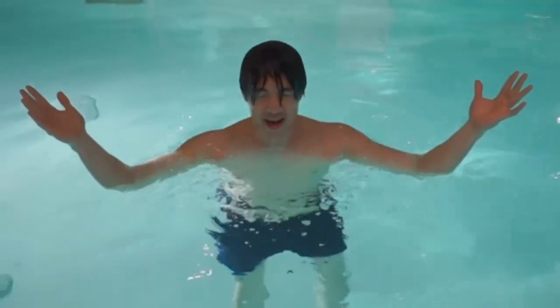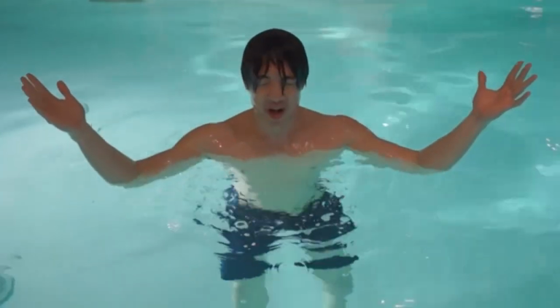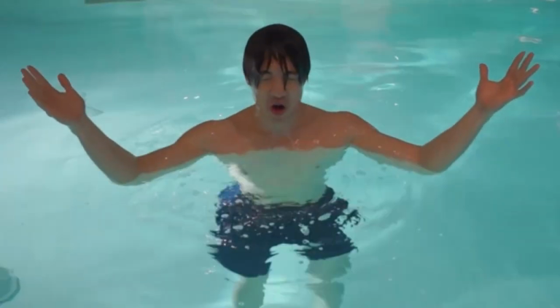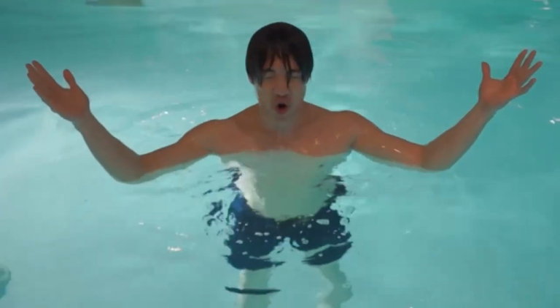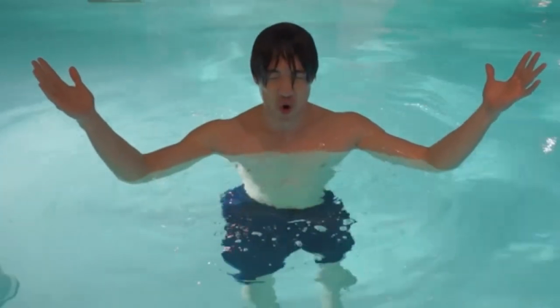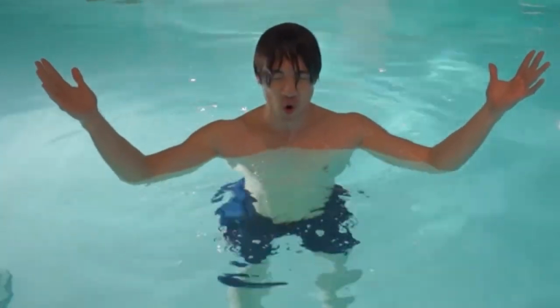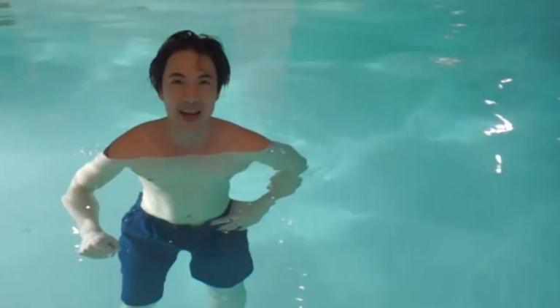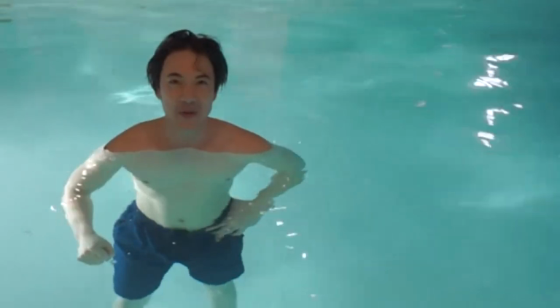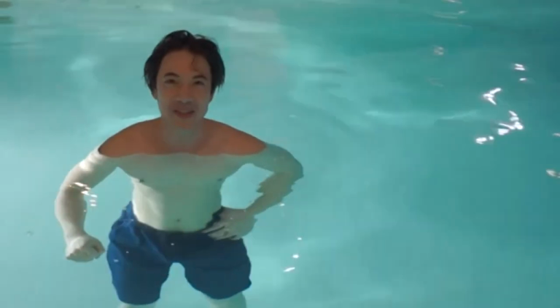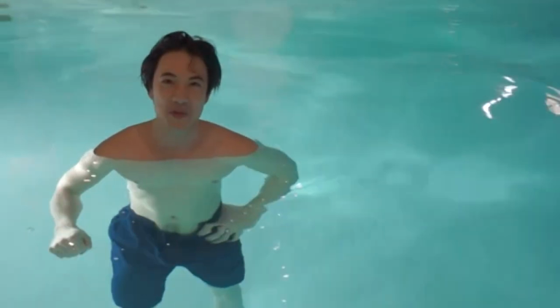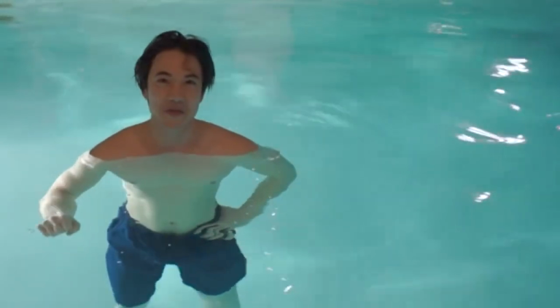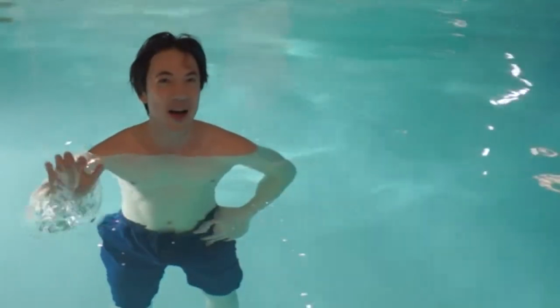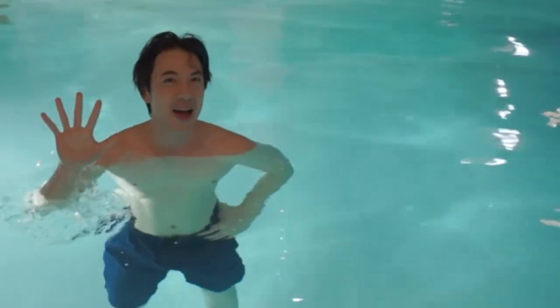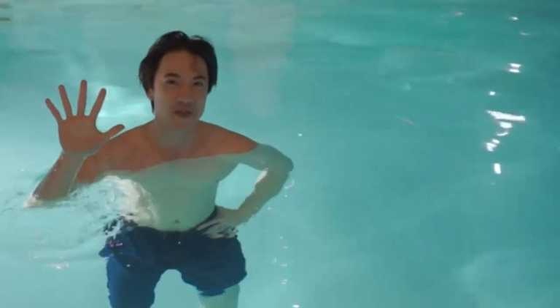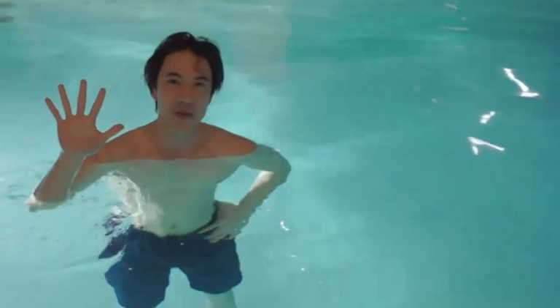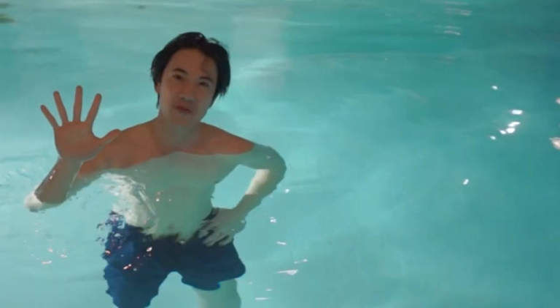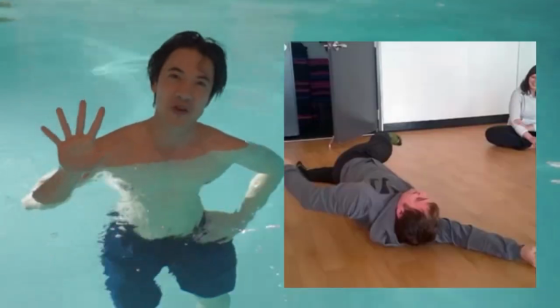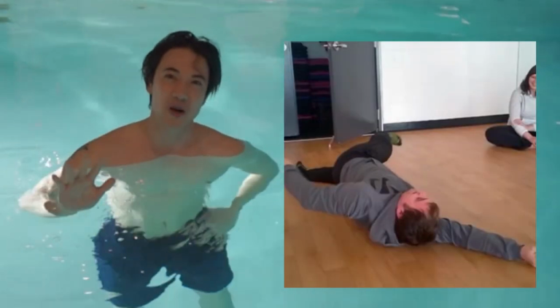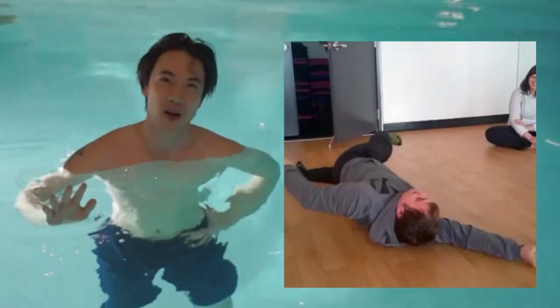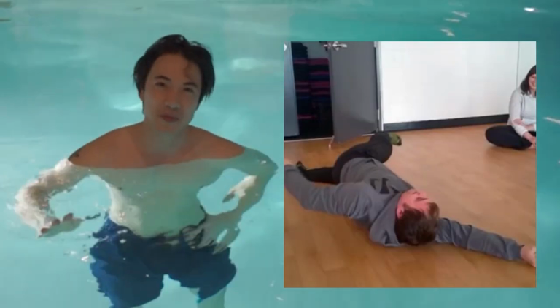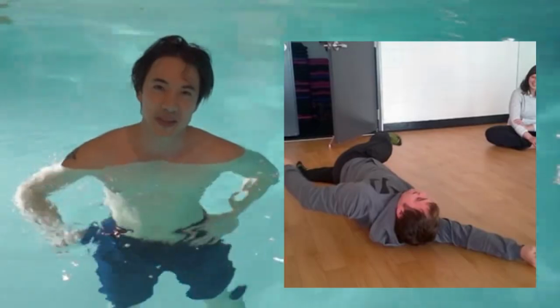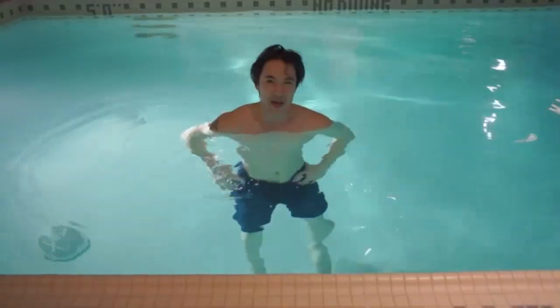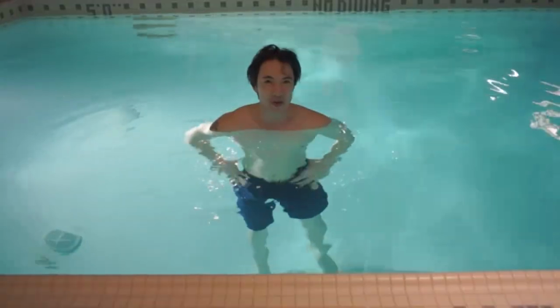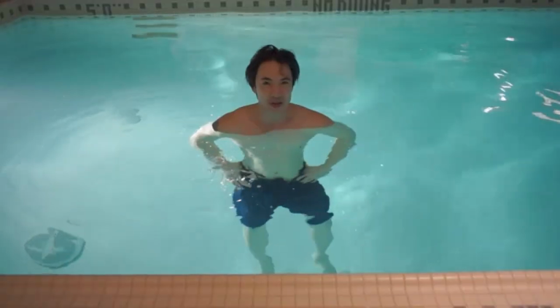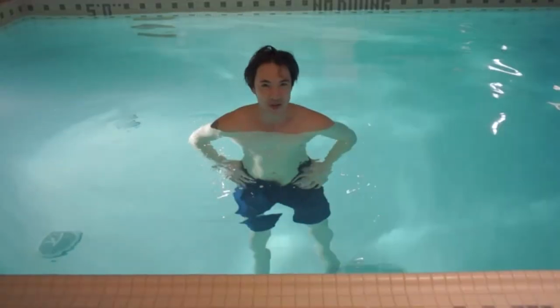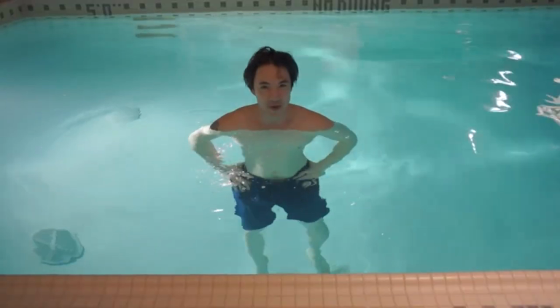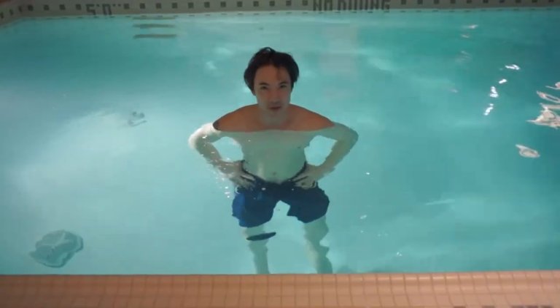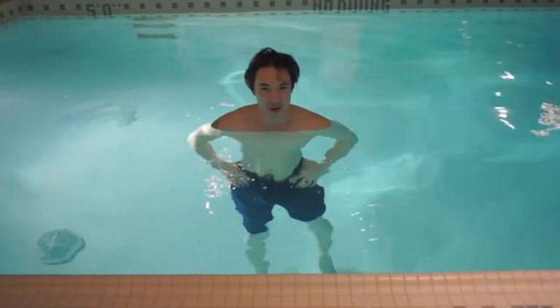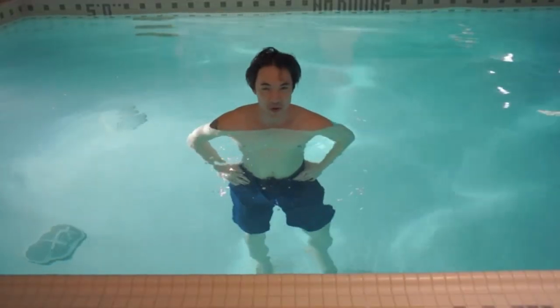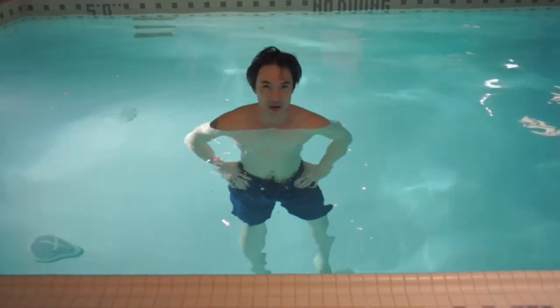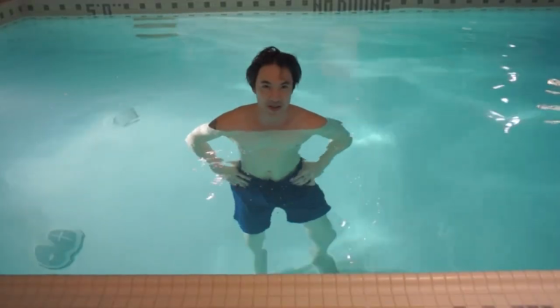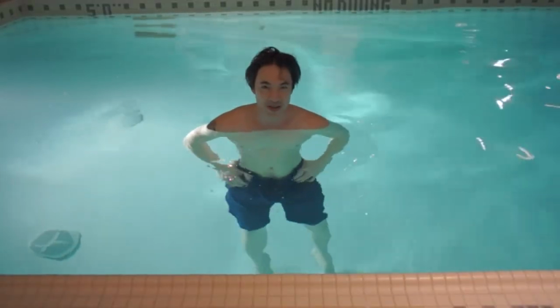Hello. Today we're going to talk about five common front crawl problems. Maybe you're suffering from one or more of these.